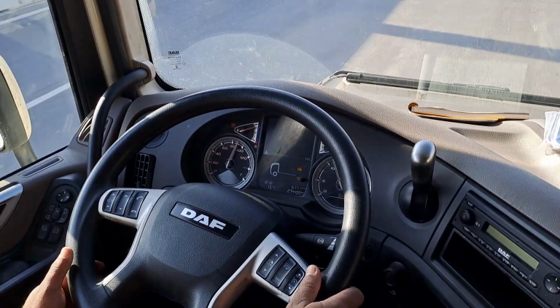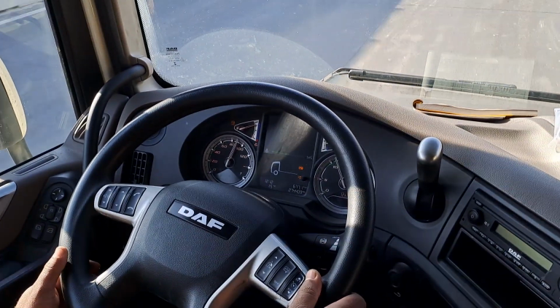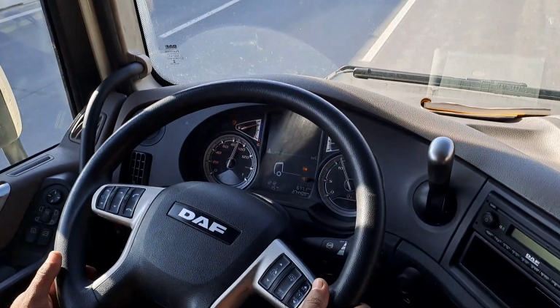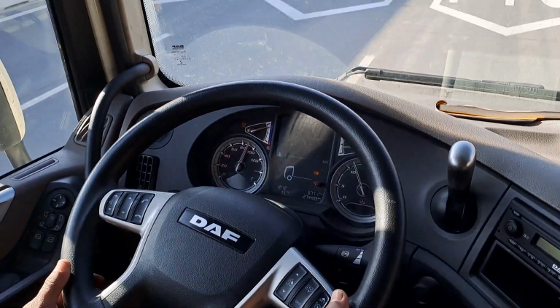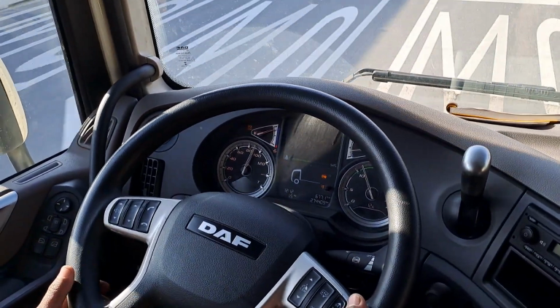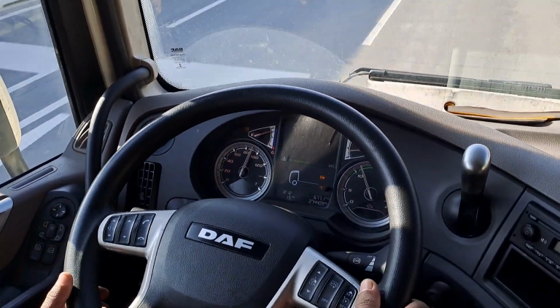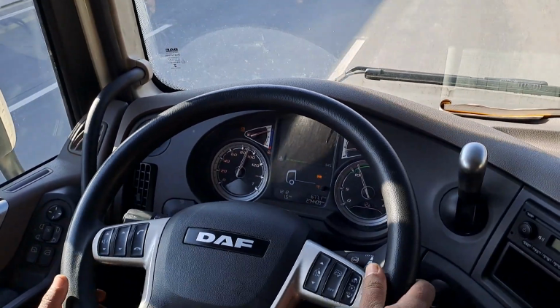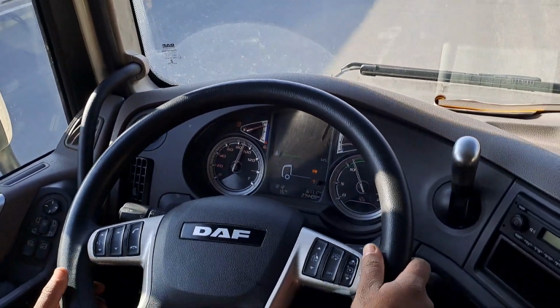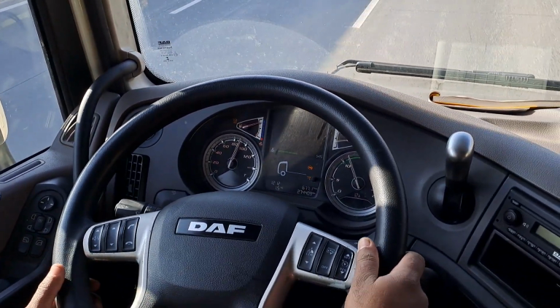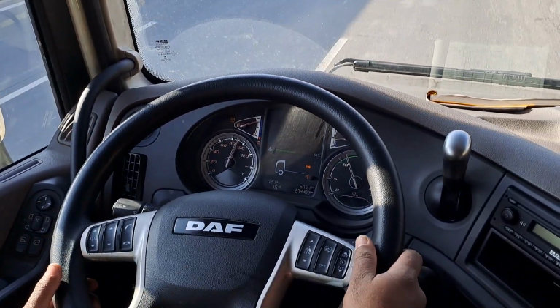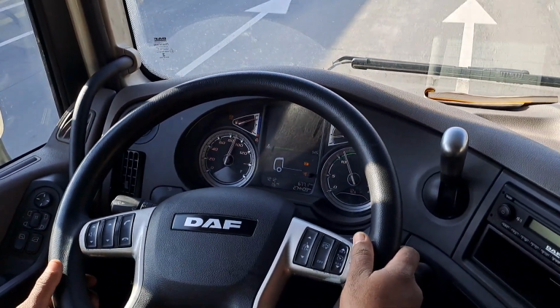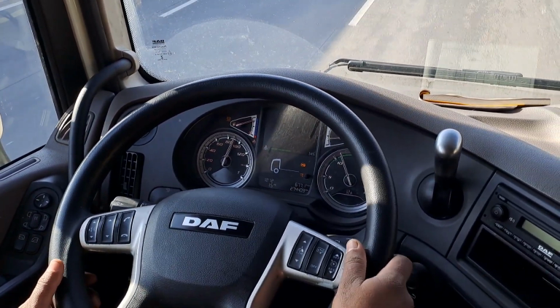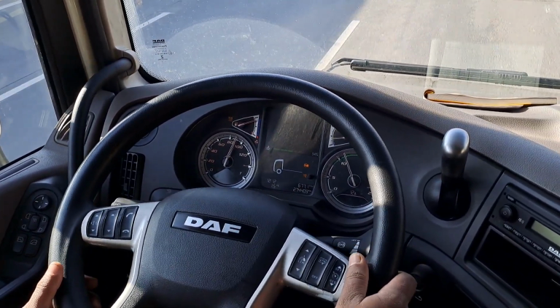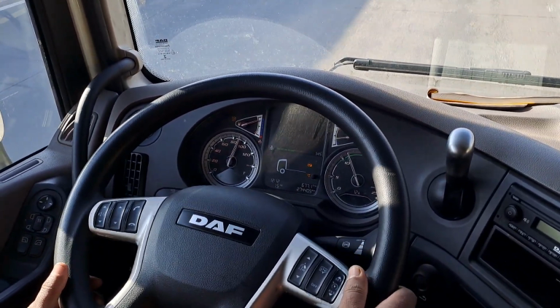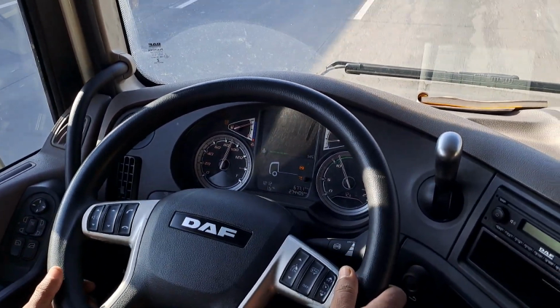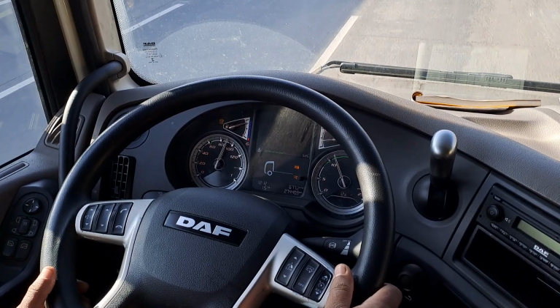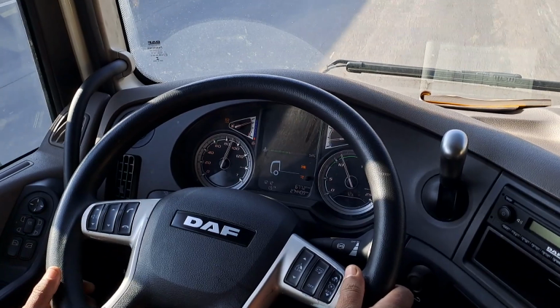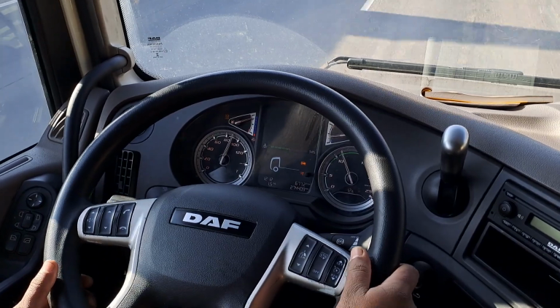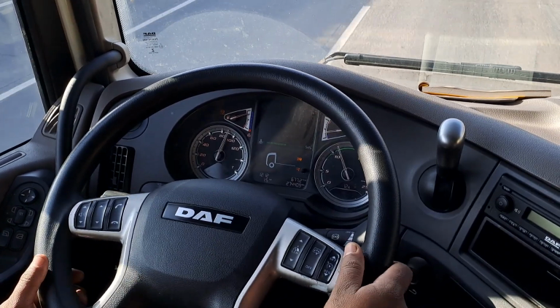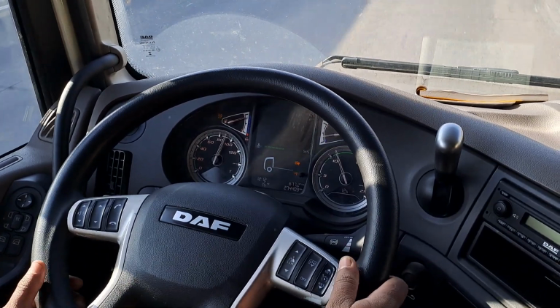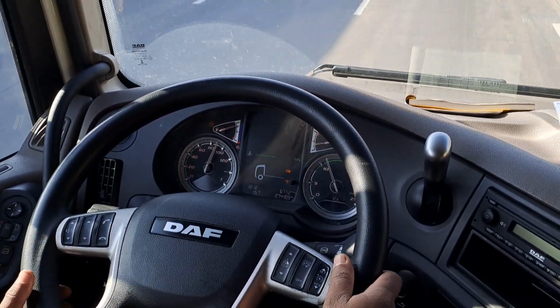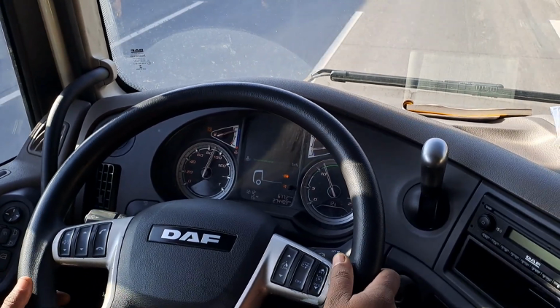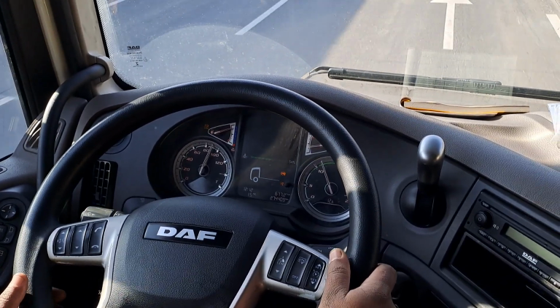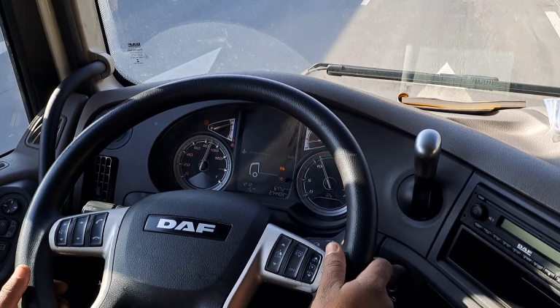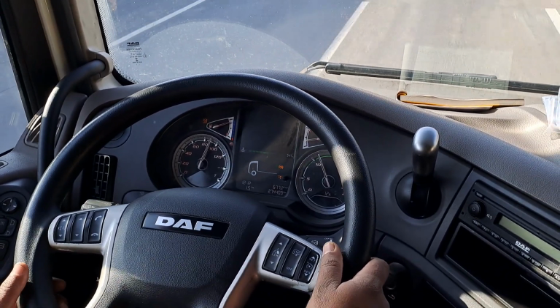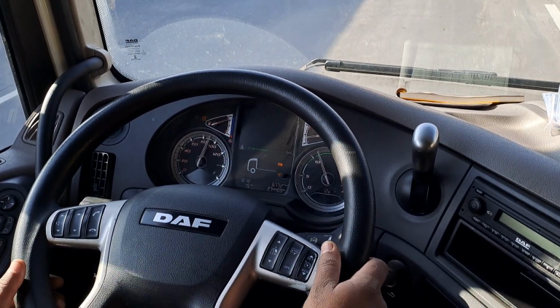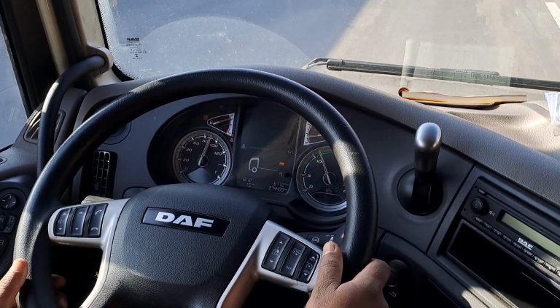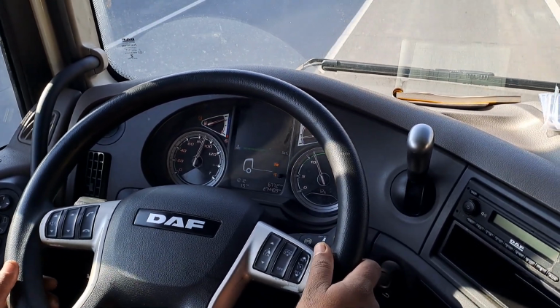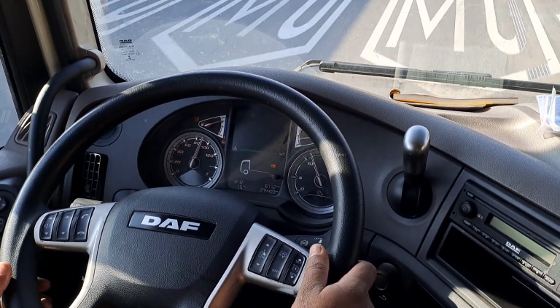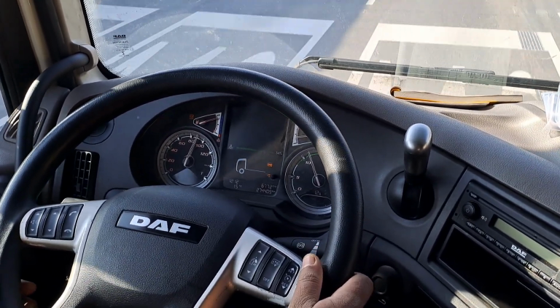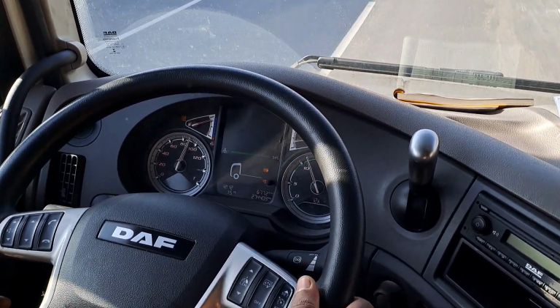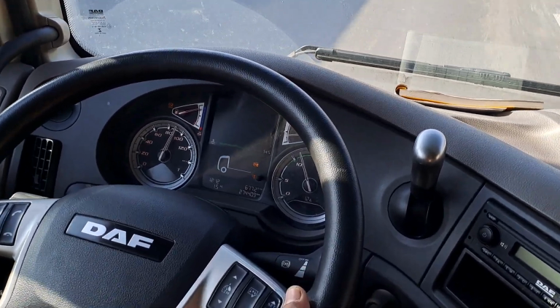Hi all! I'm going to show you how you can put your speed onto the screen. It's gonna be easier to read than the analog one.